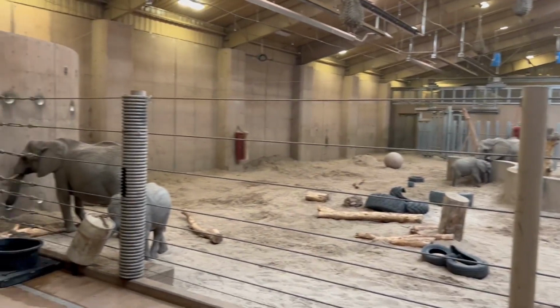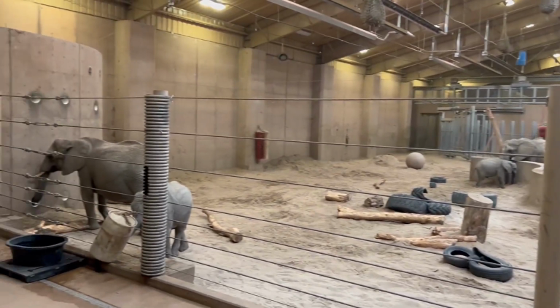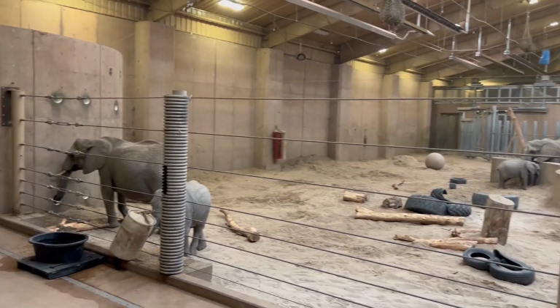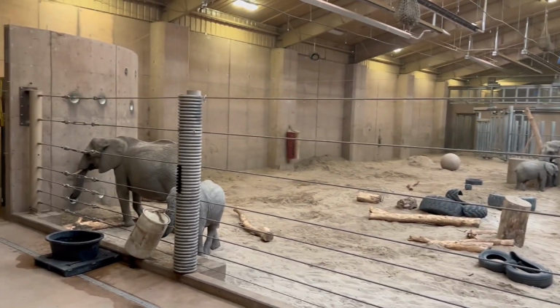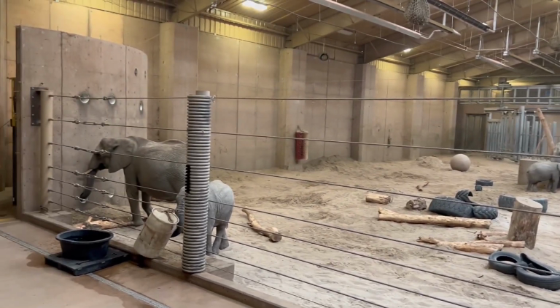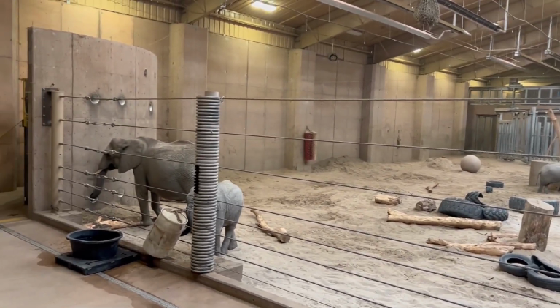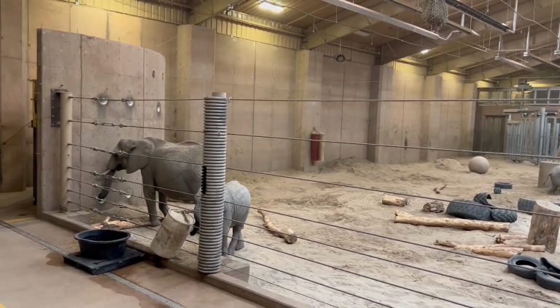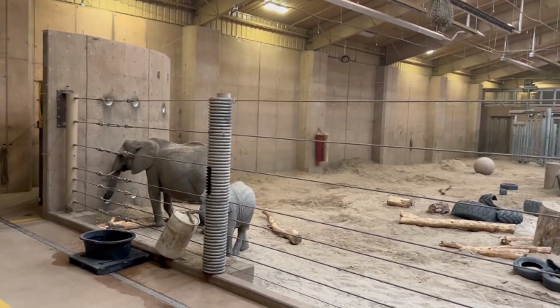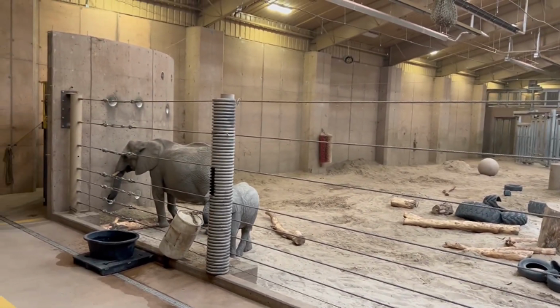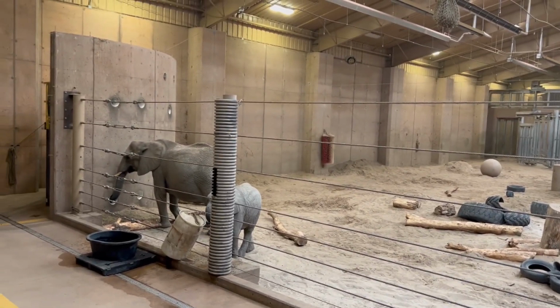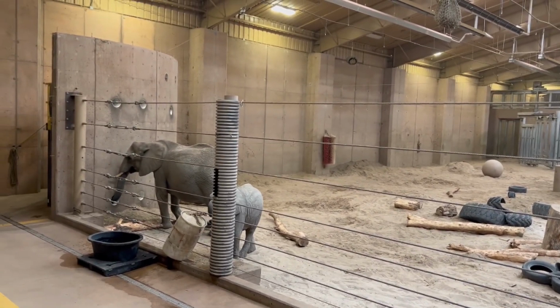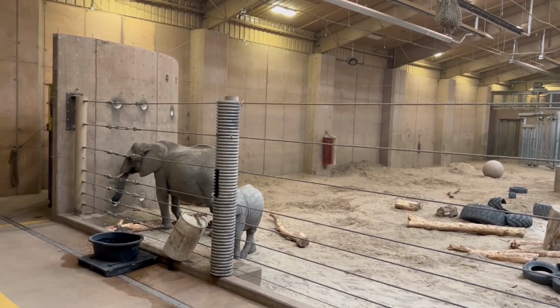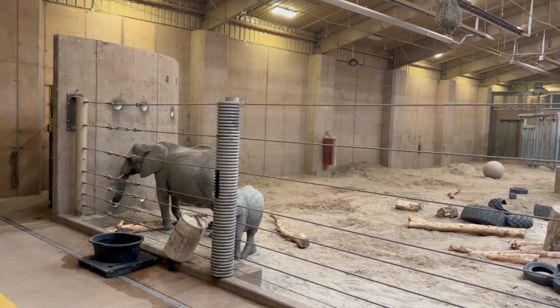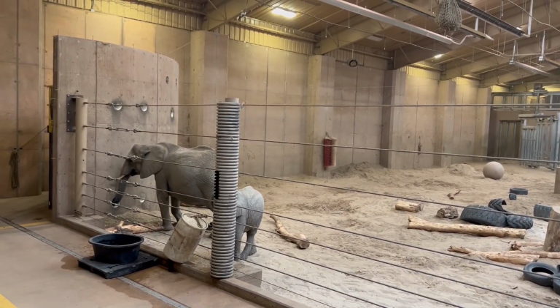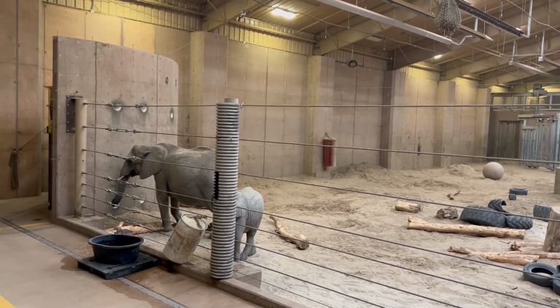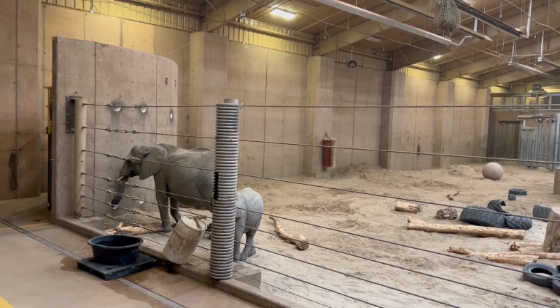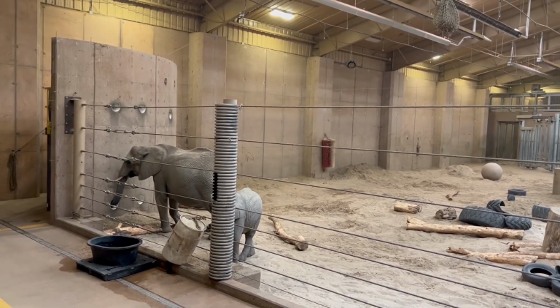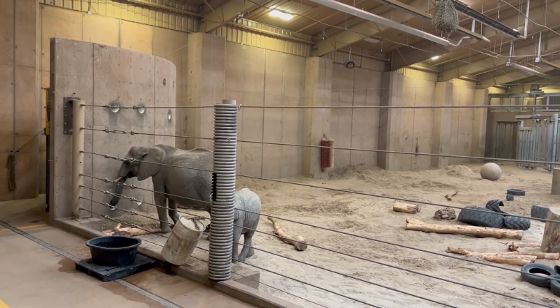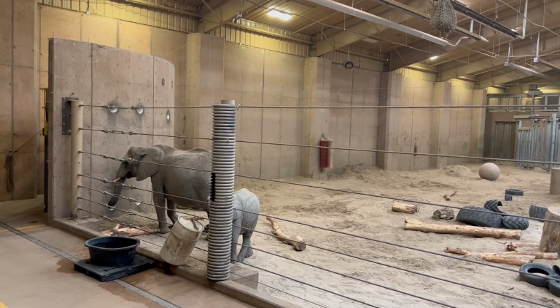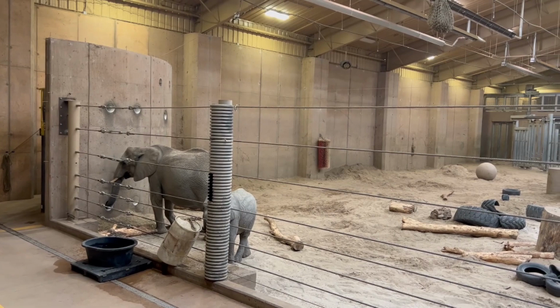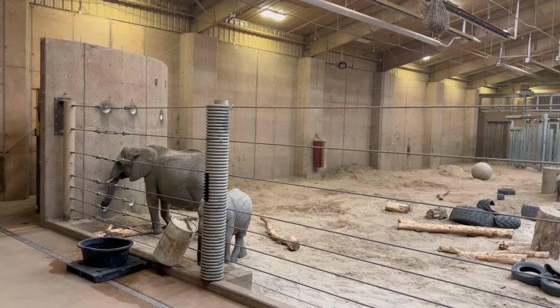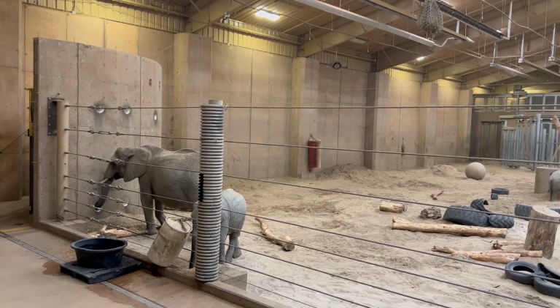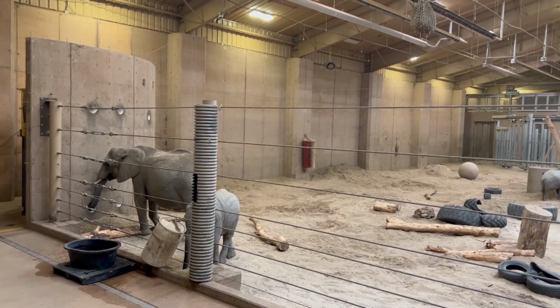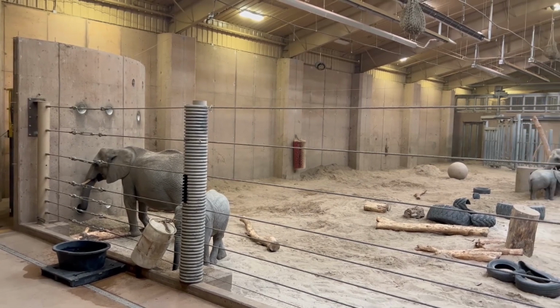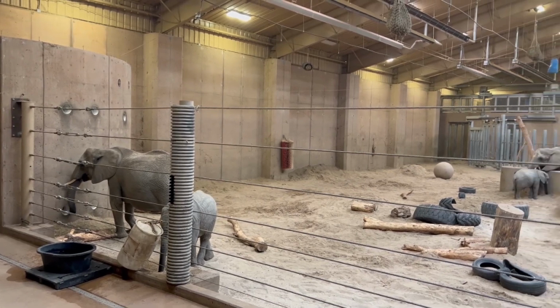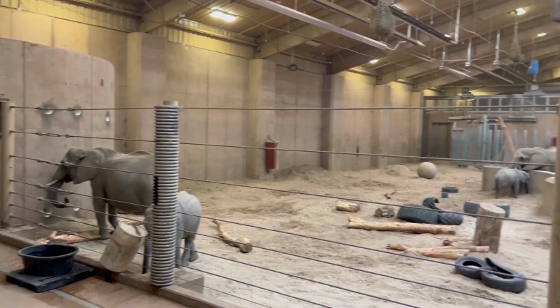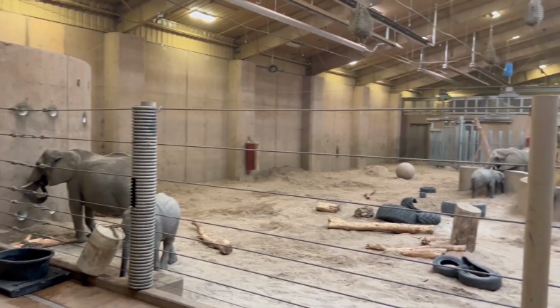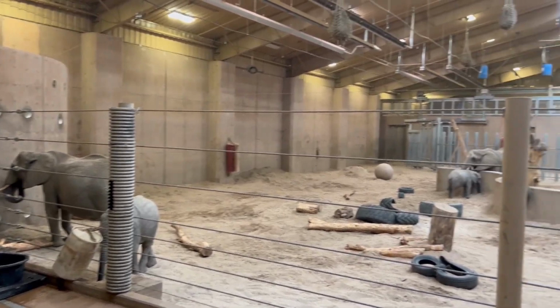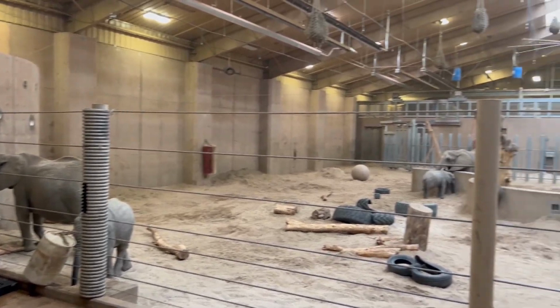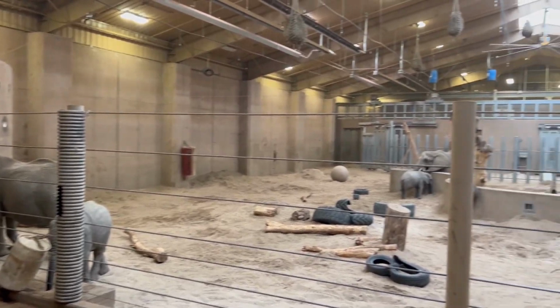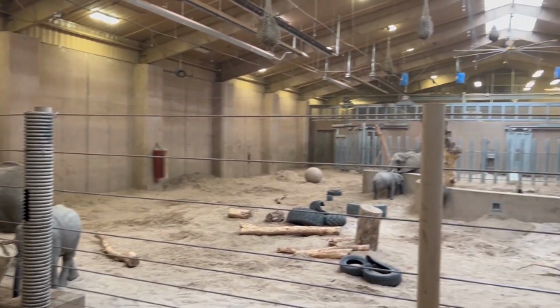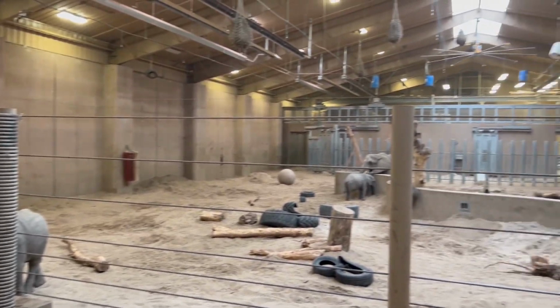Mom, there's three baby ones — one over there, one over there. I see them.